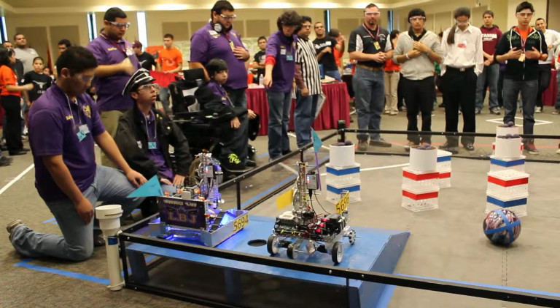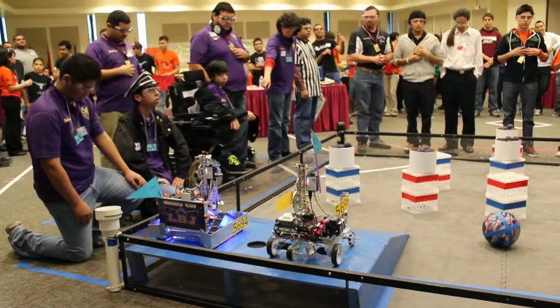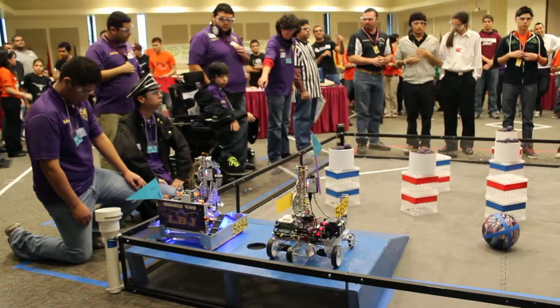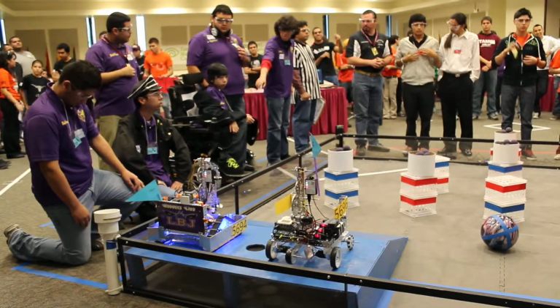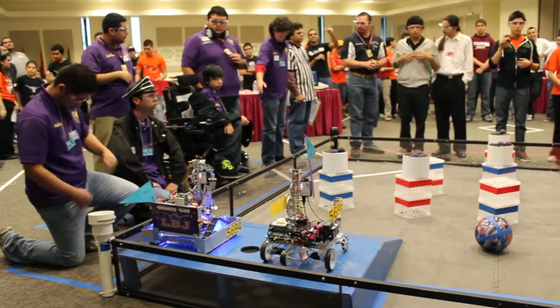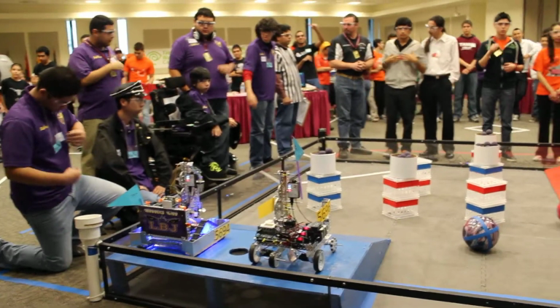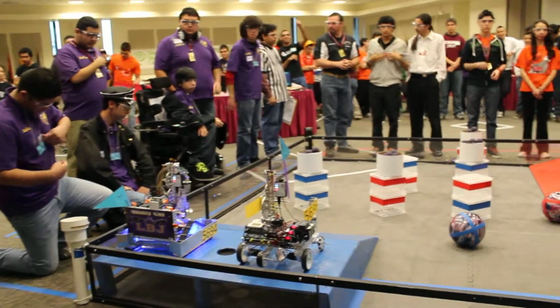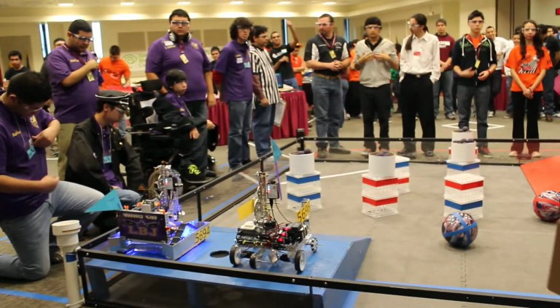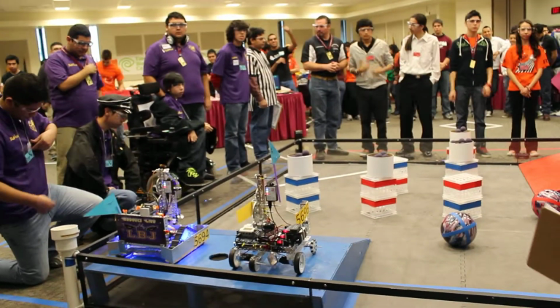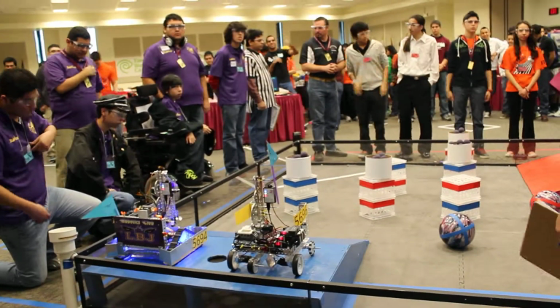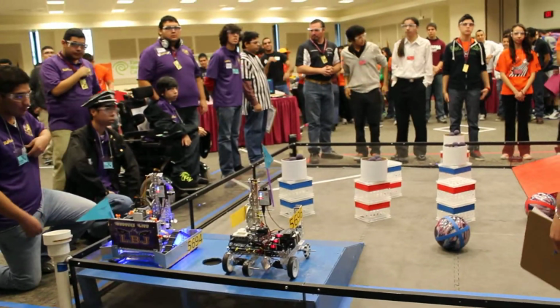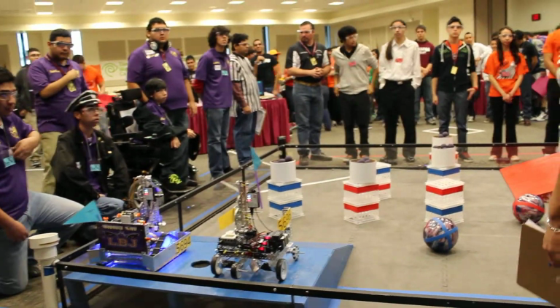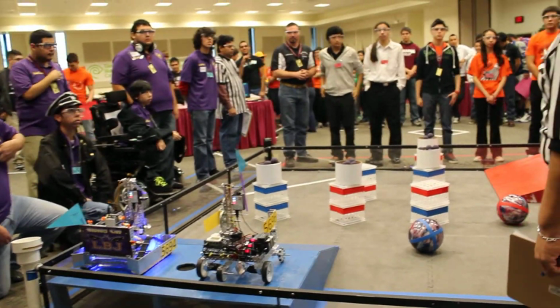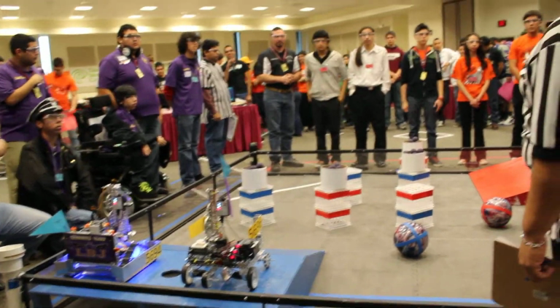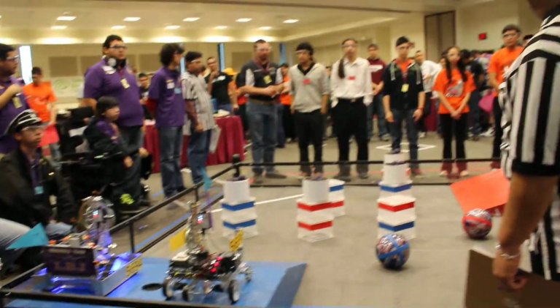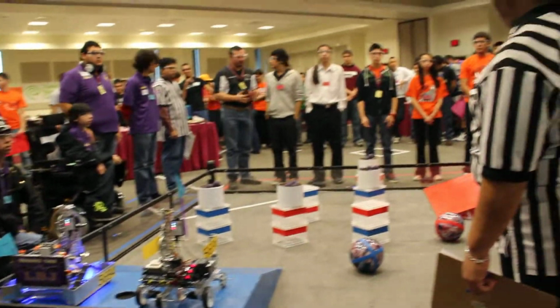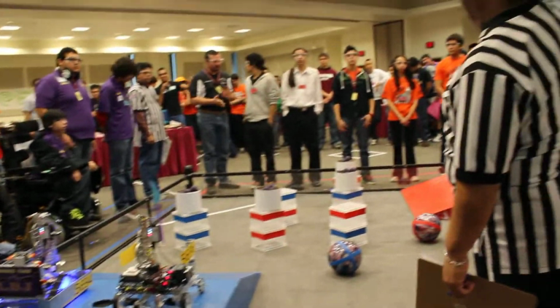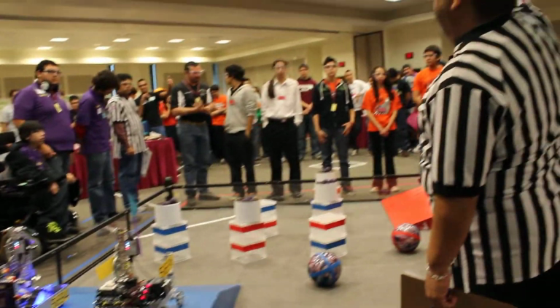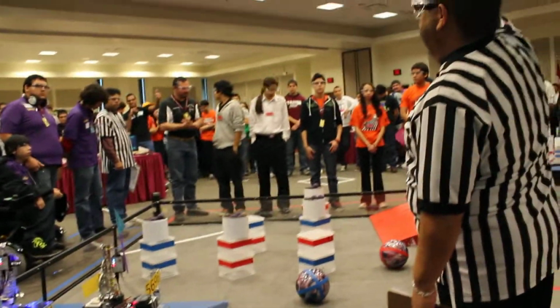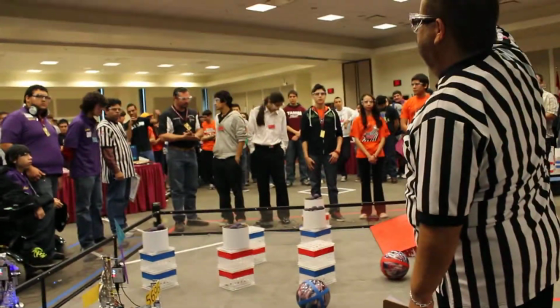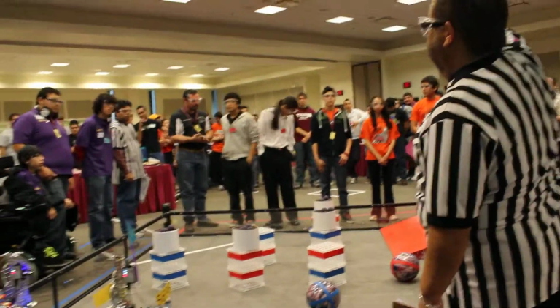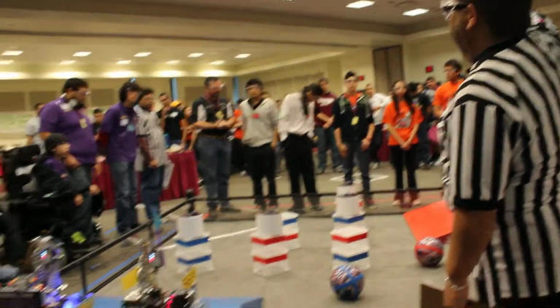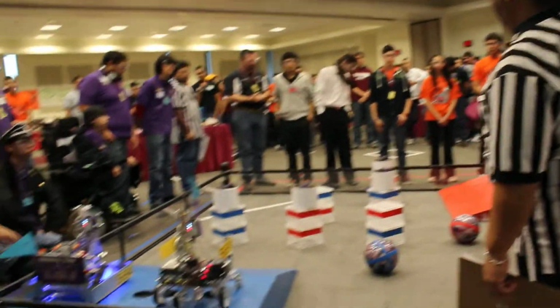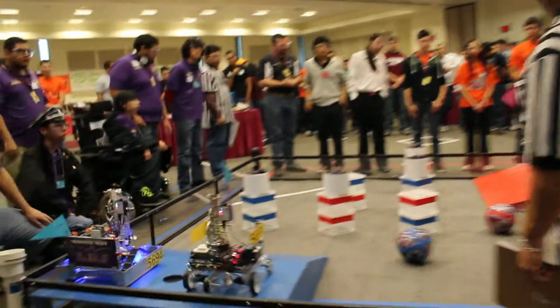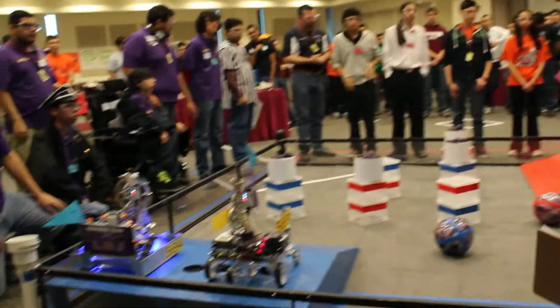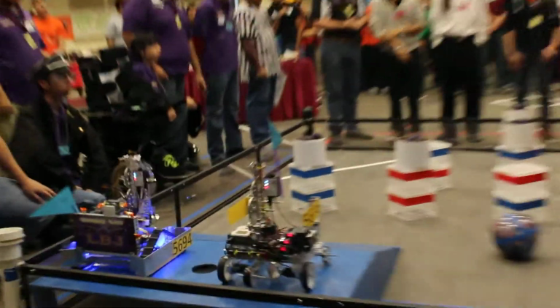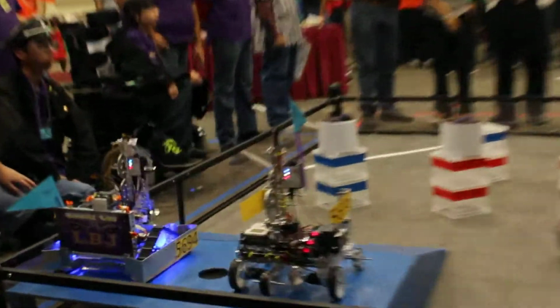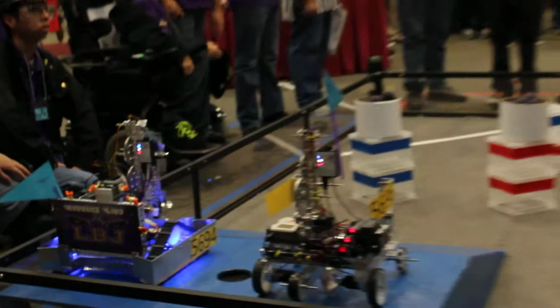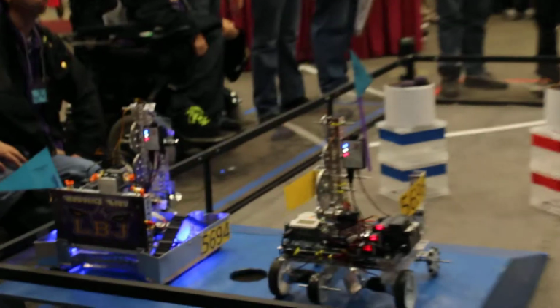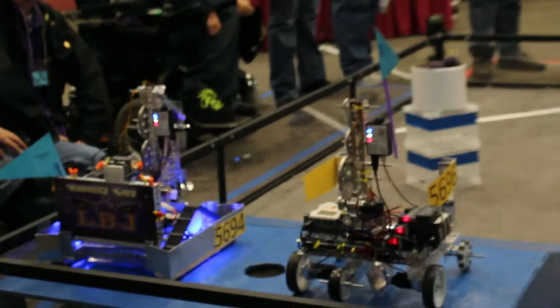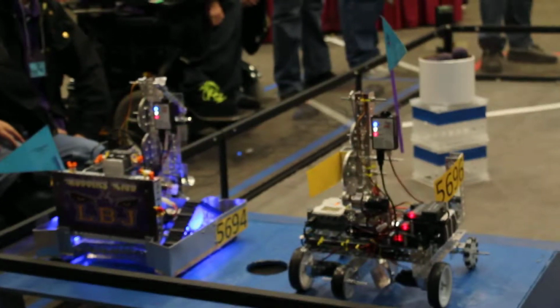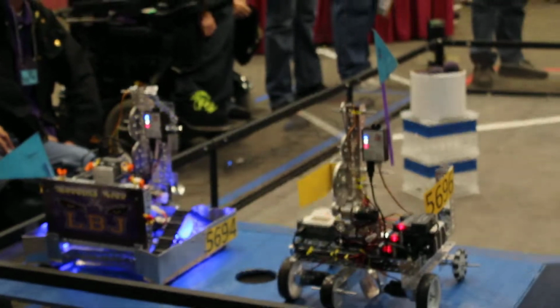Okay, are we set? On three... One, two, three, go!